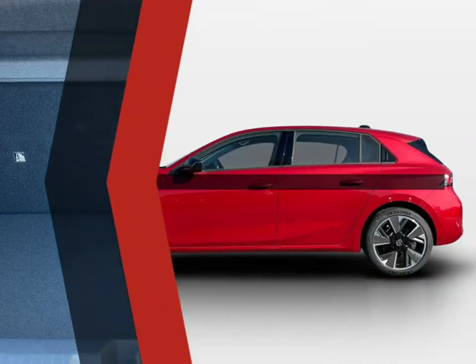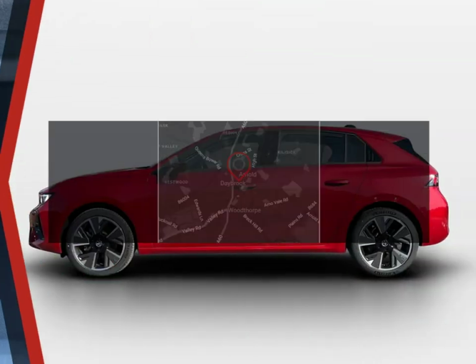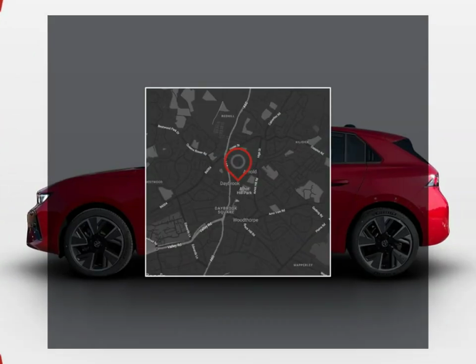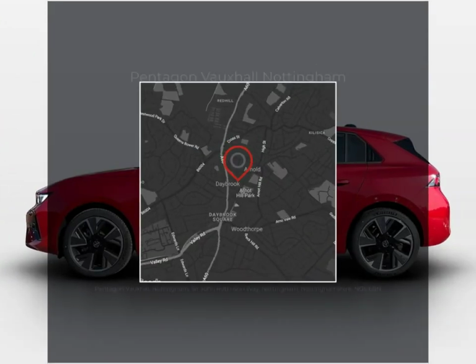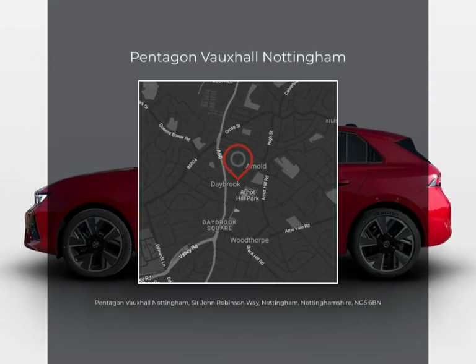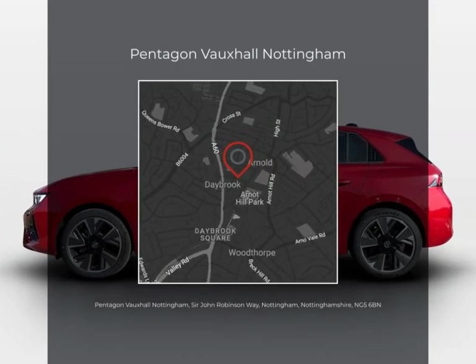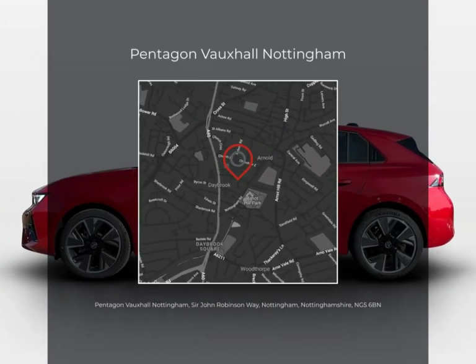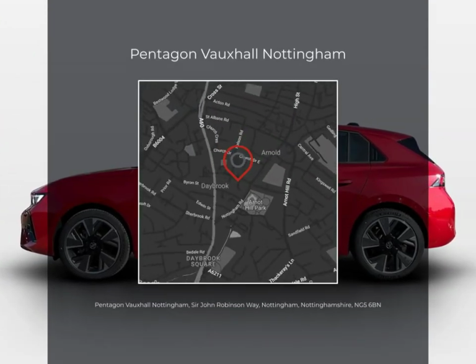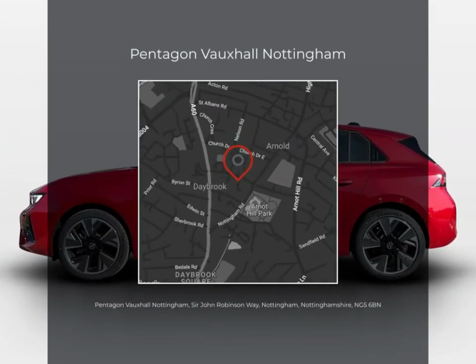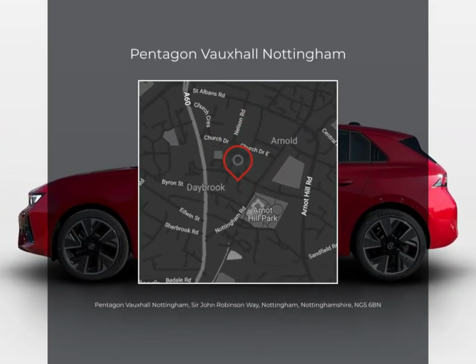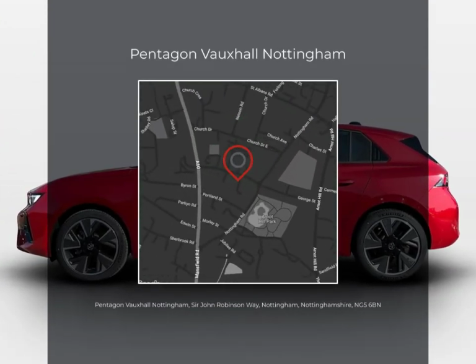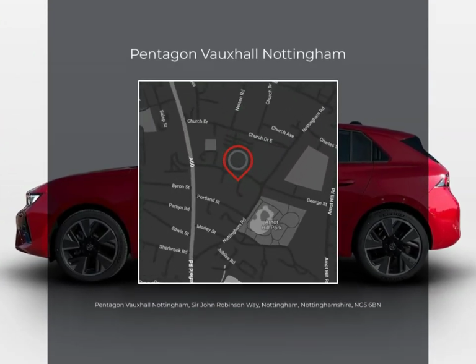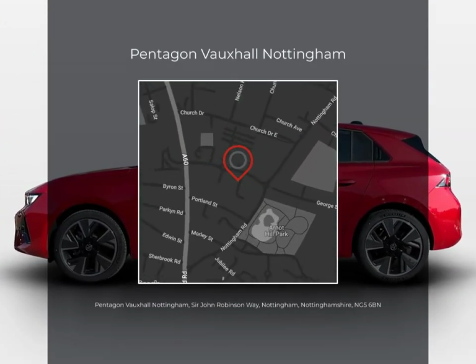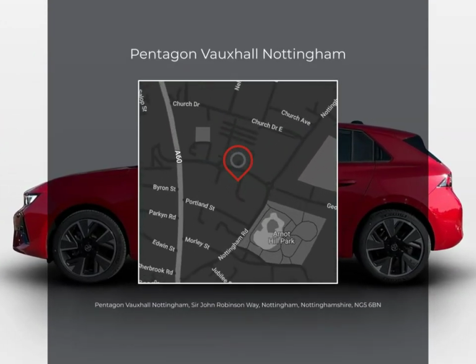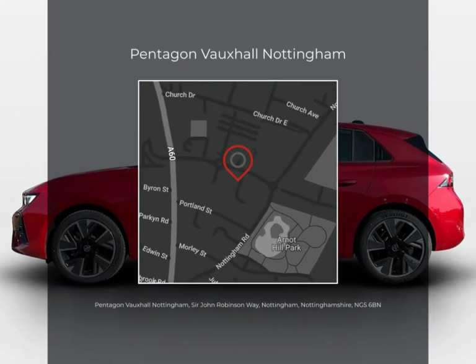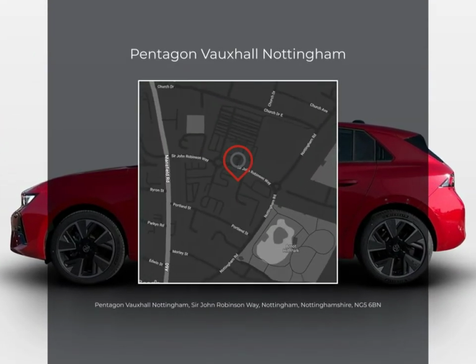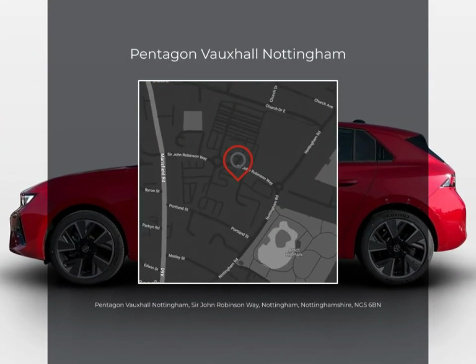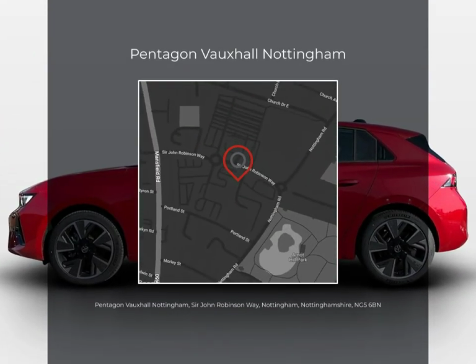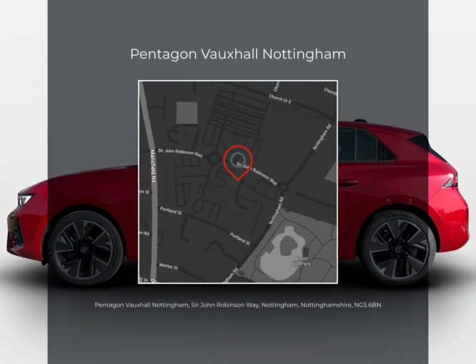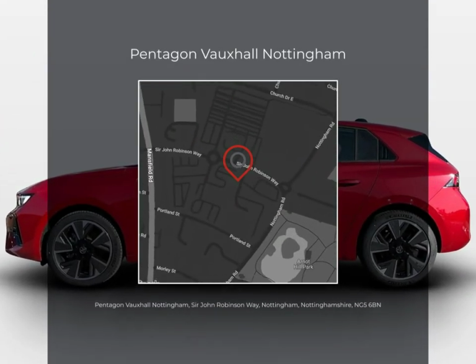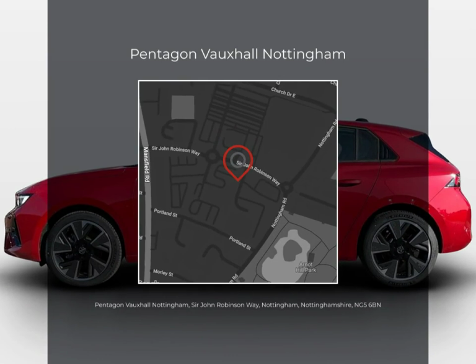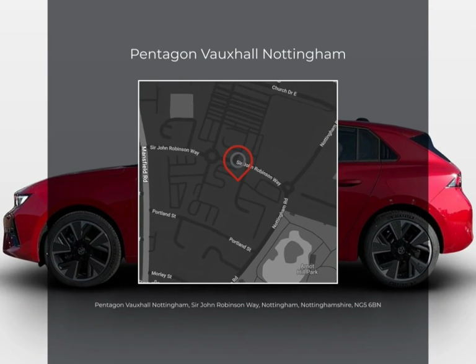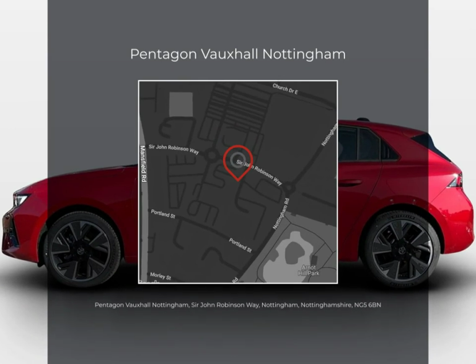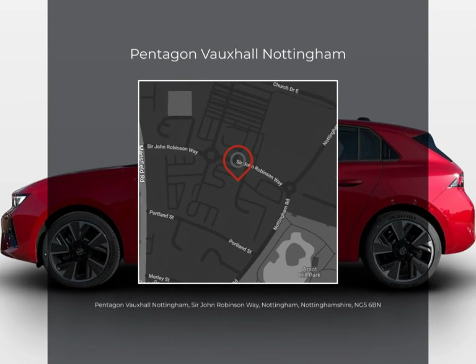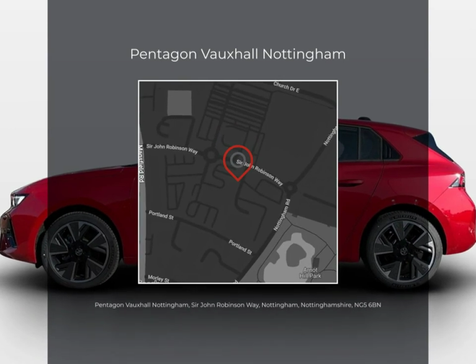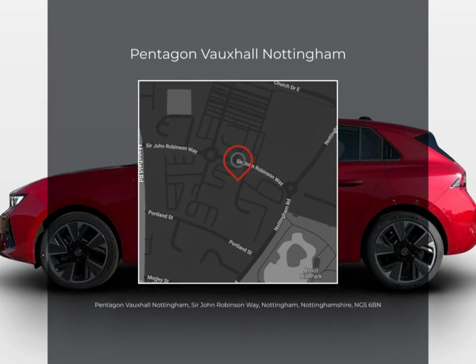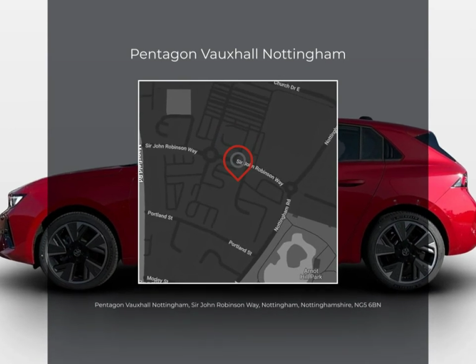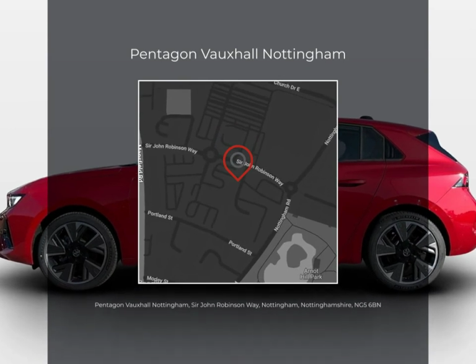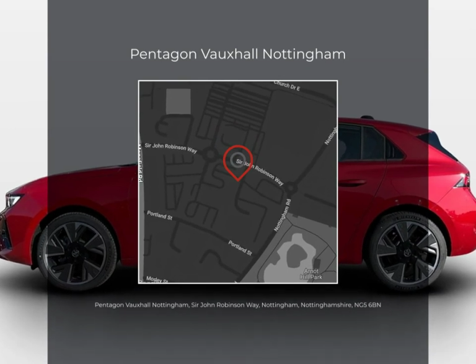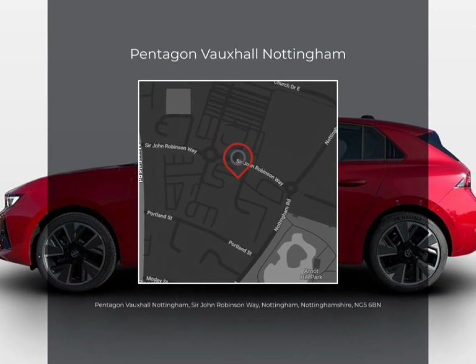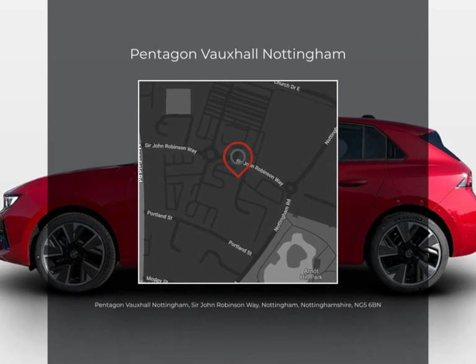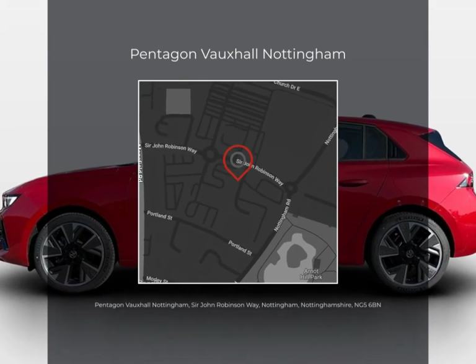Don't miss out, get in touch today and take the first step towards your perfect Pentagon-used vehicle.